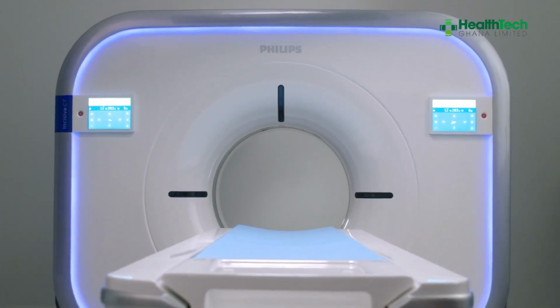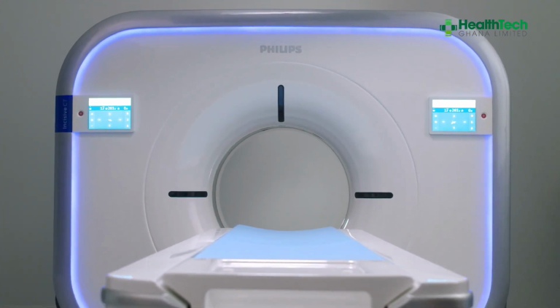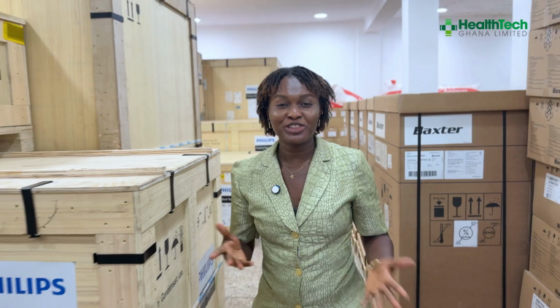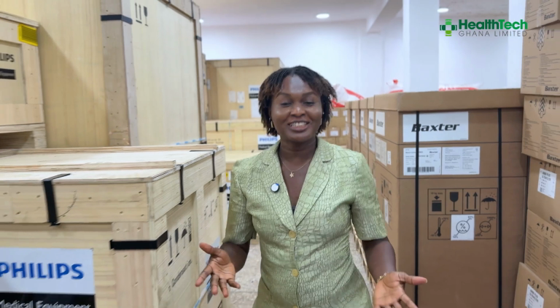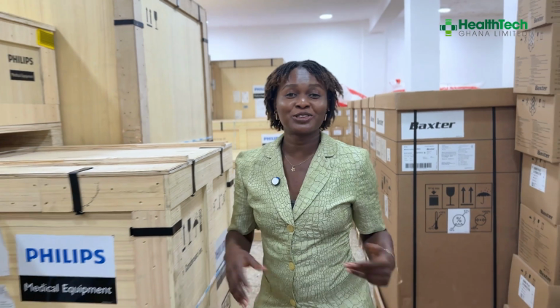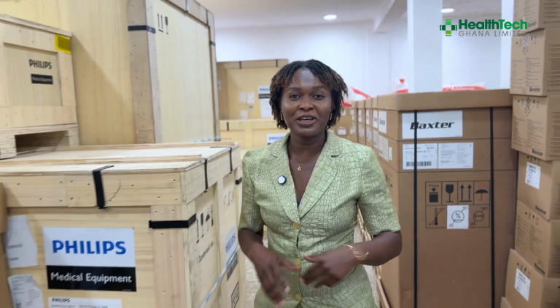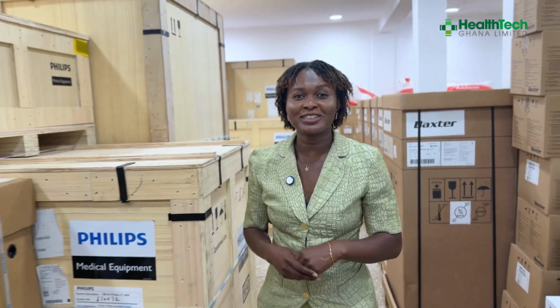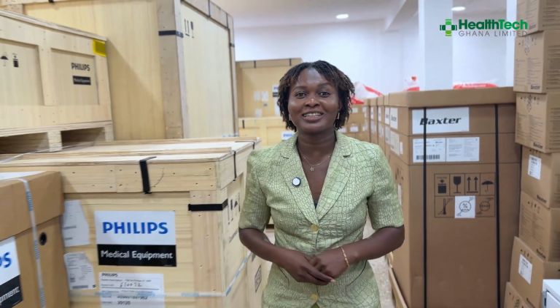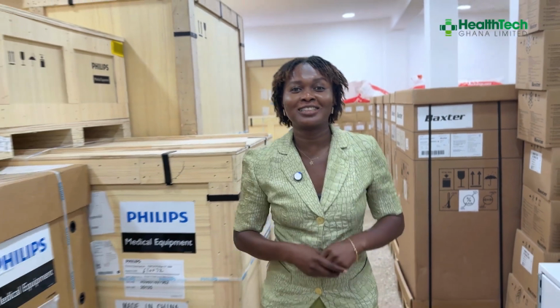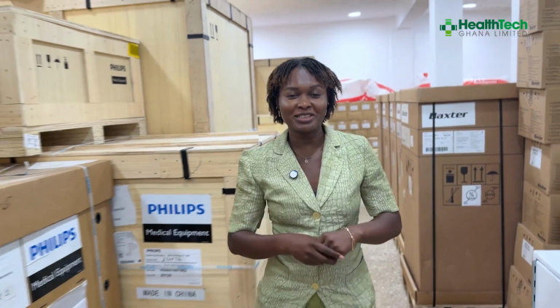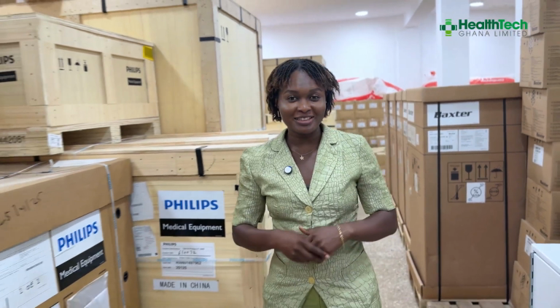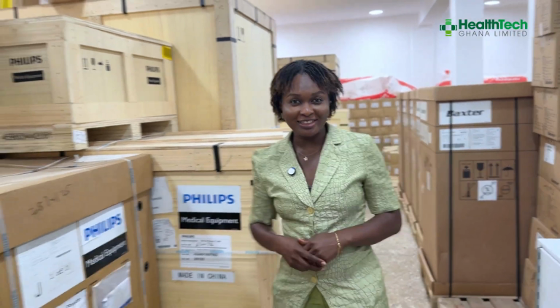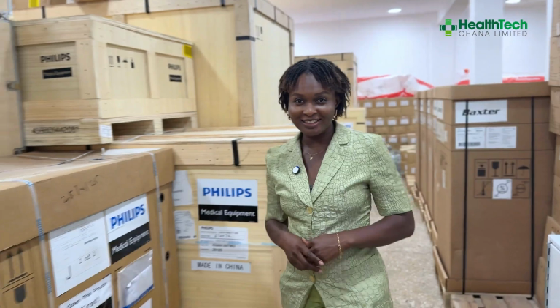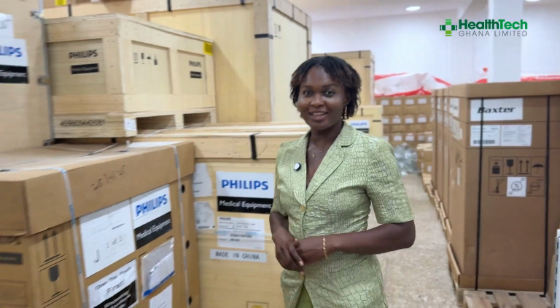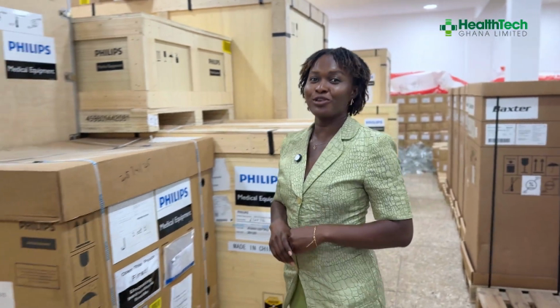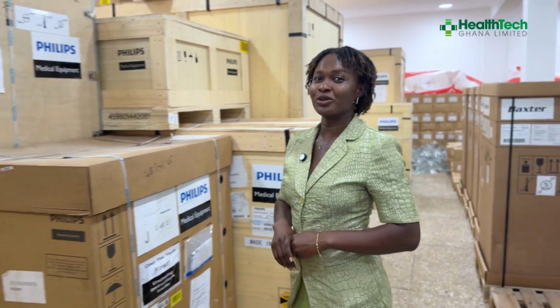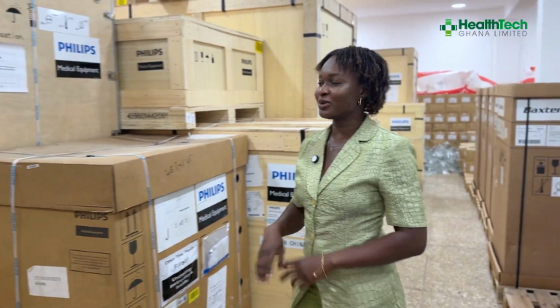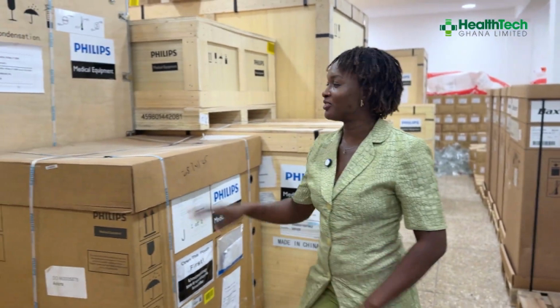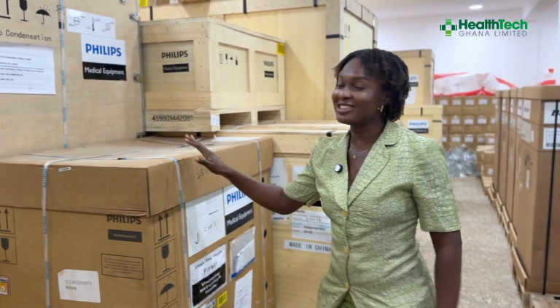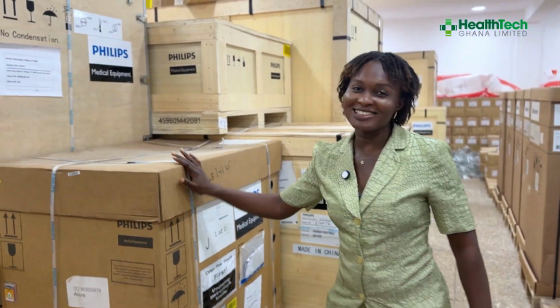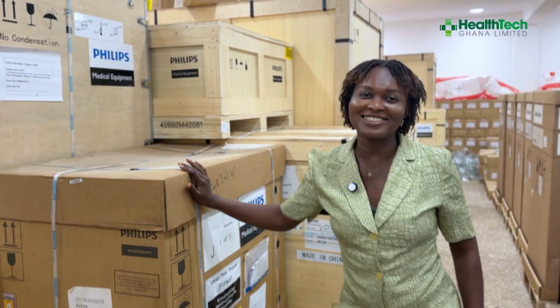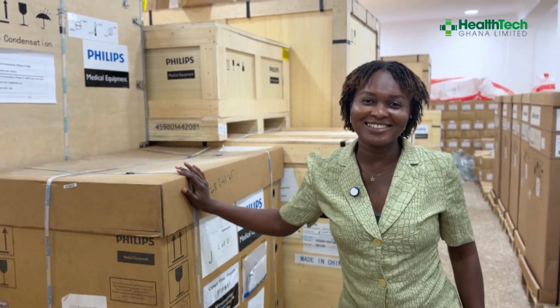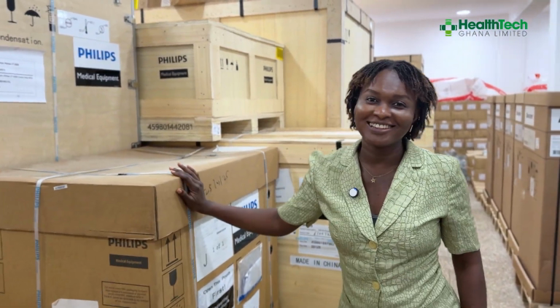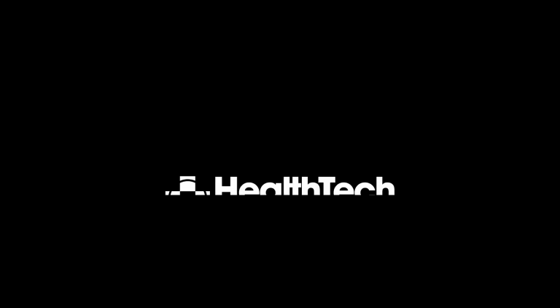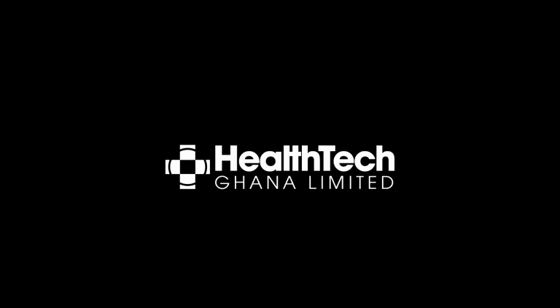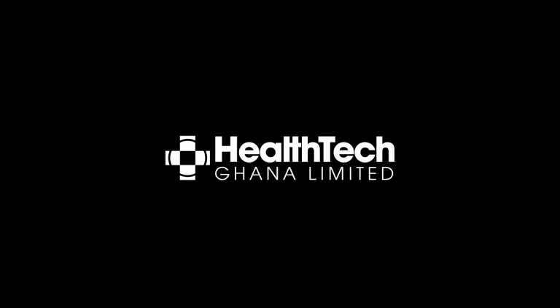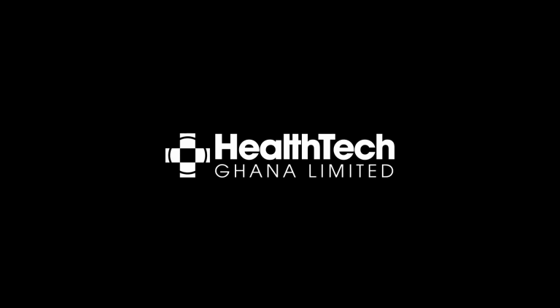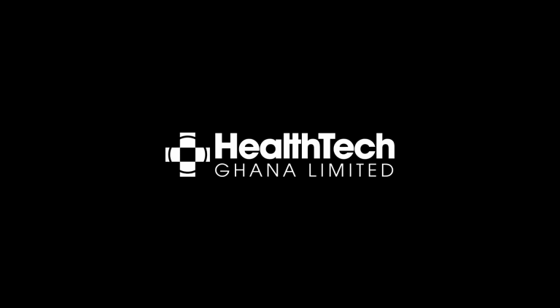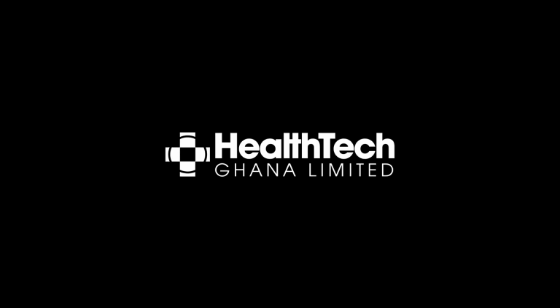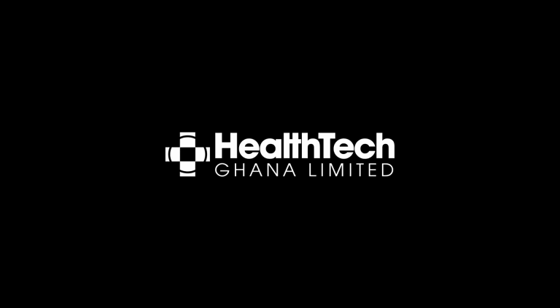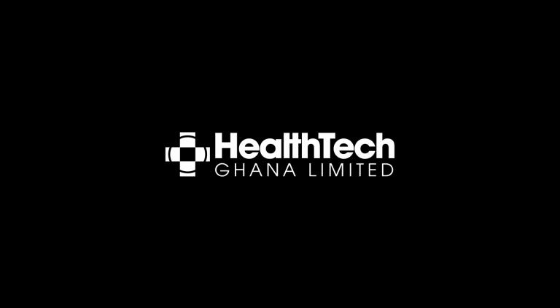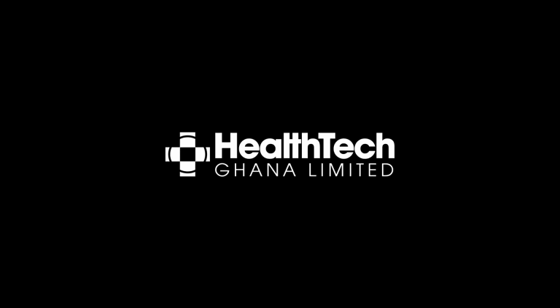Reach out to Health at Ghana Limited today if you want one of these CT systems.